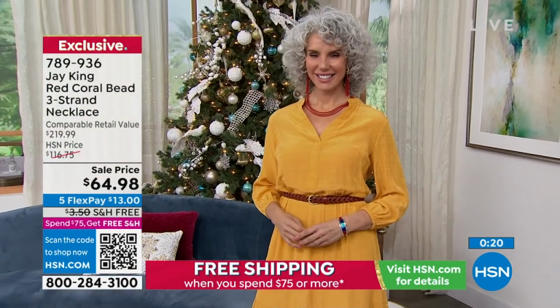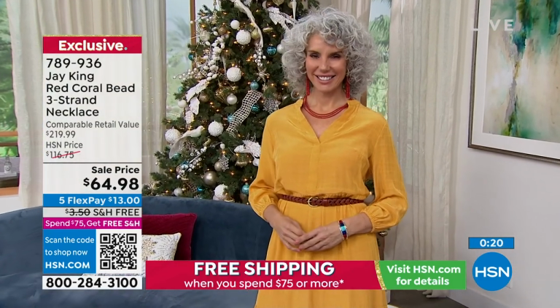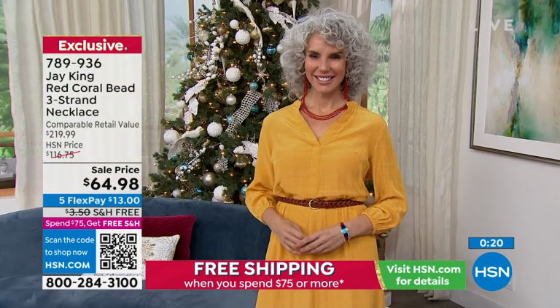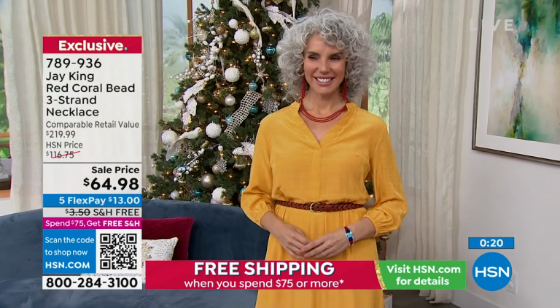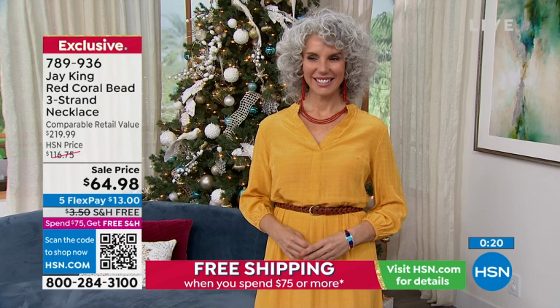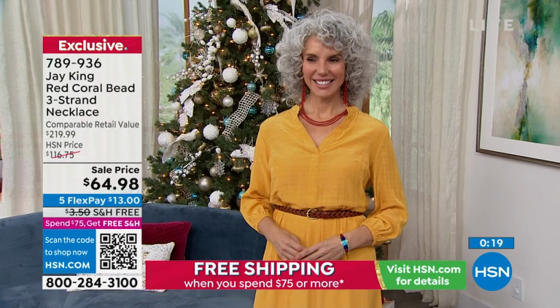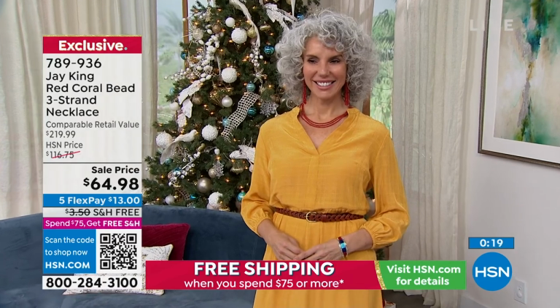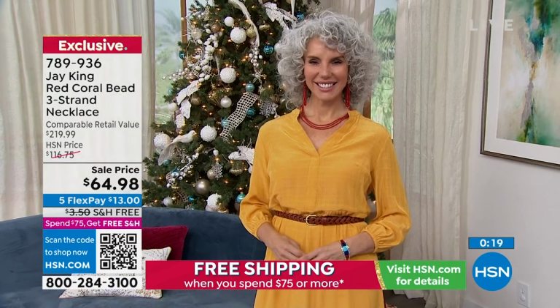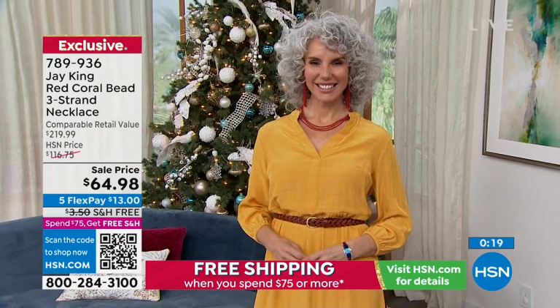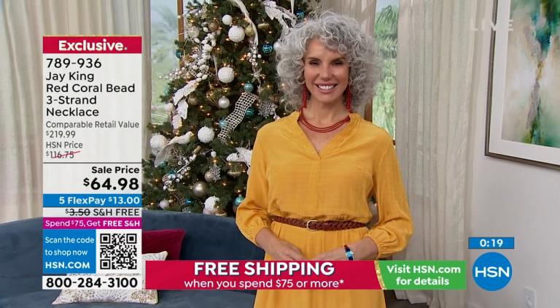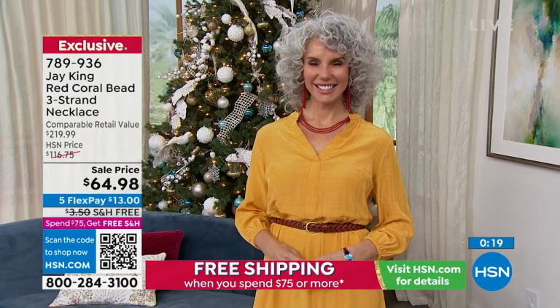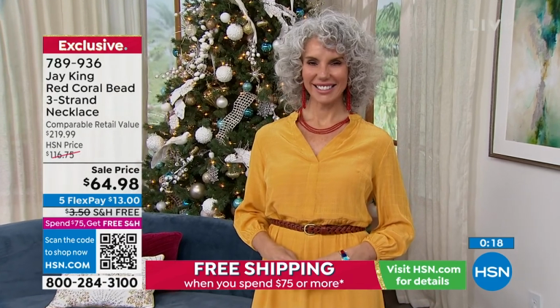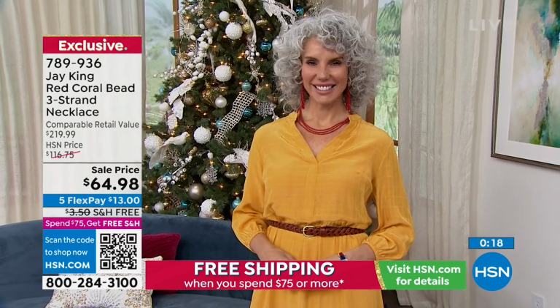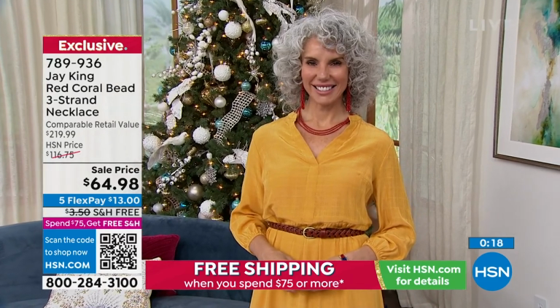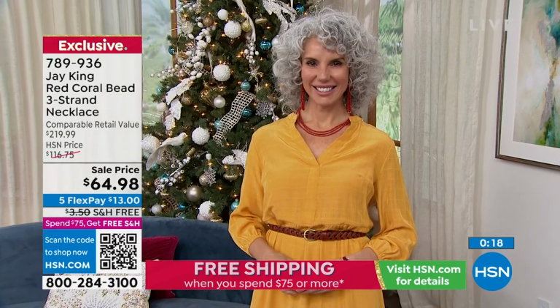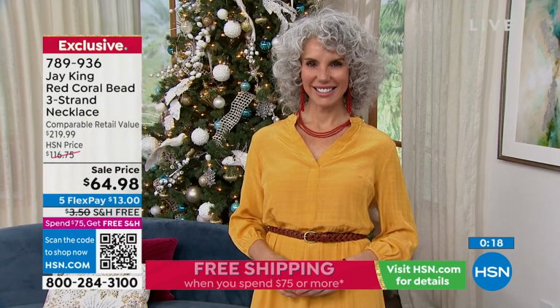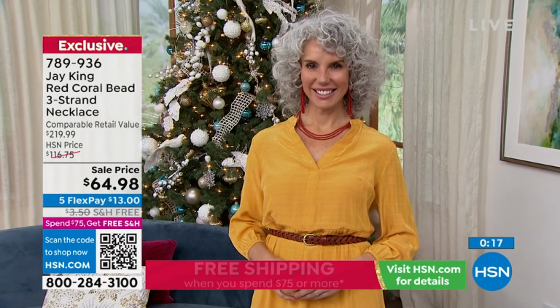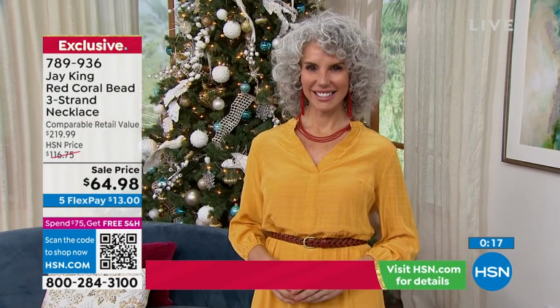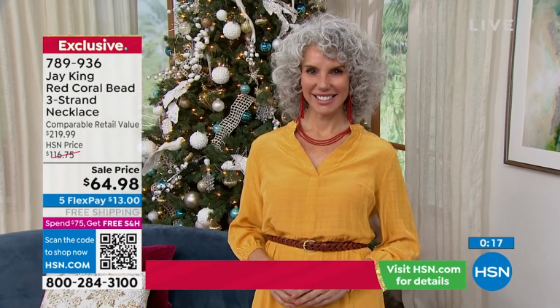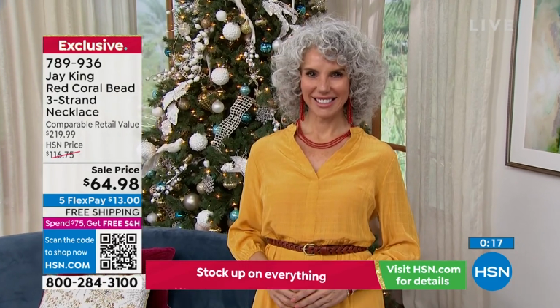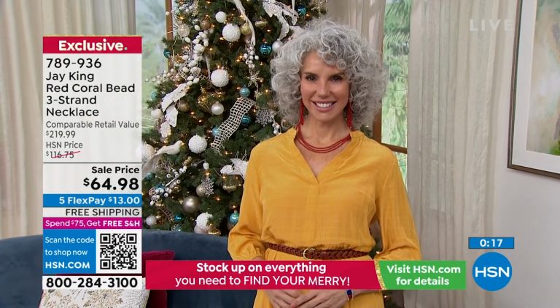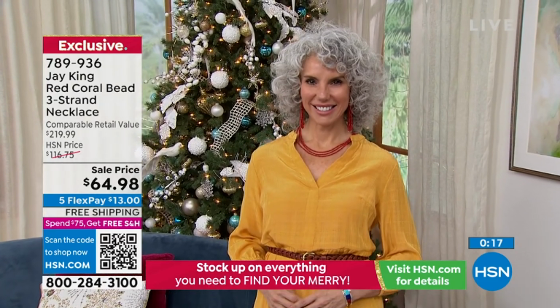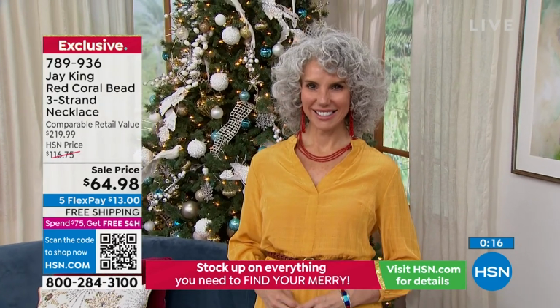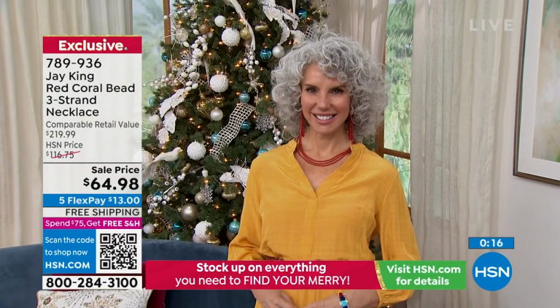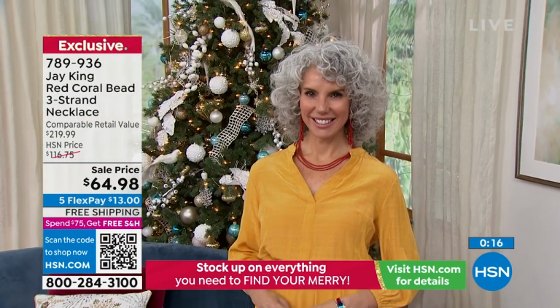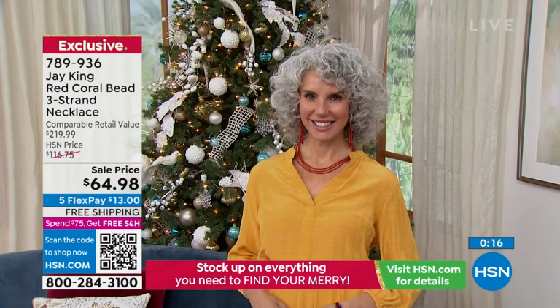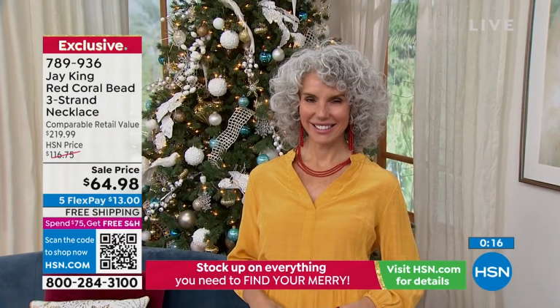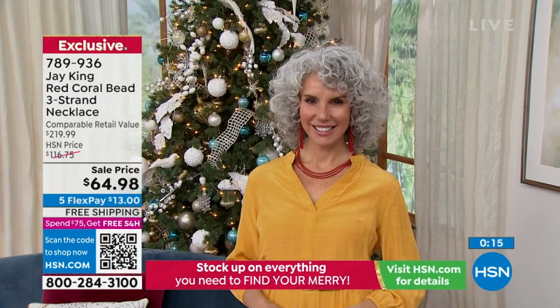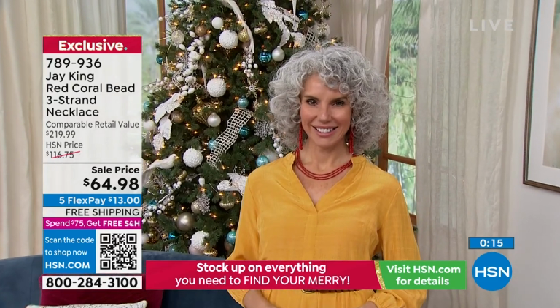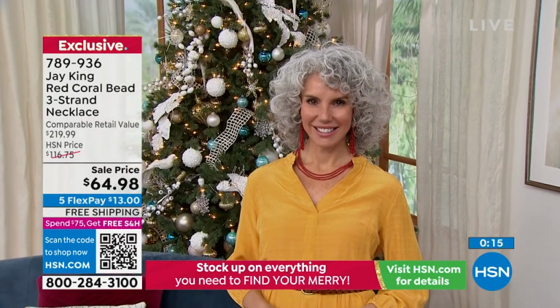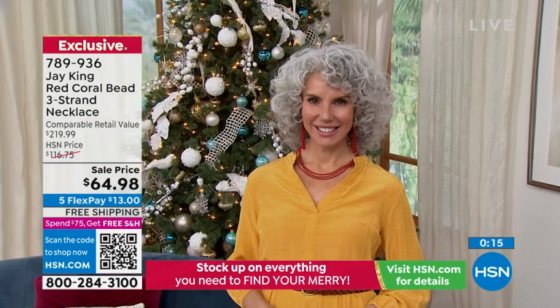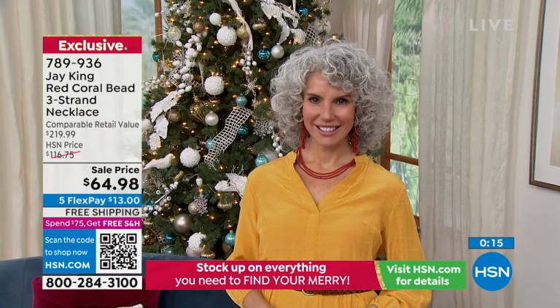Remember, all jewelry on sale goes away tonight at midnight. Item number 789-936.